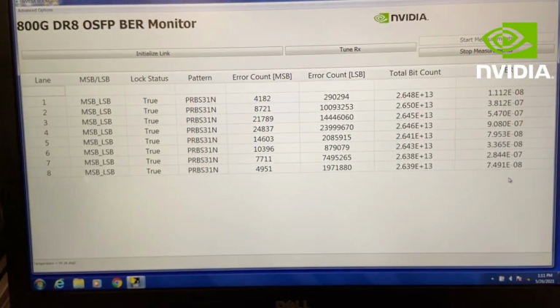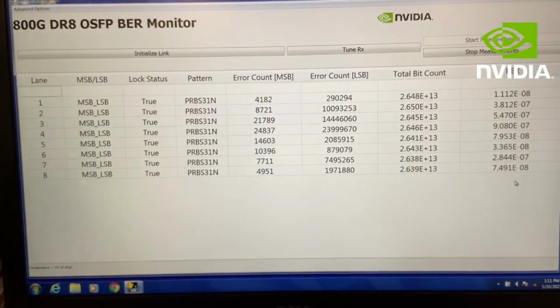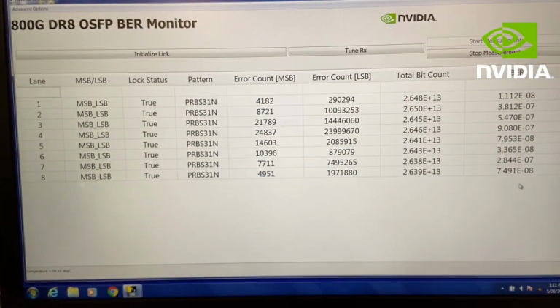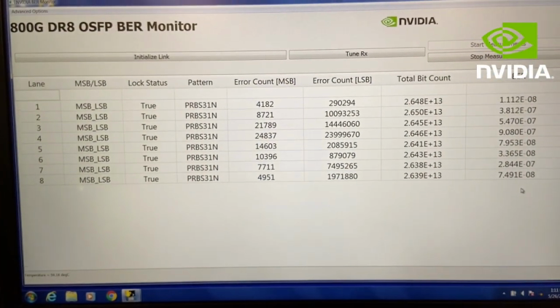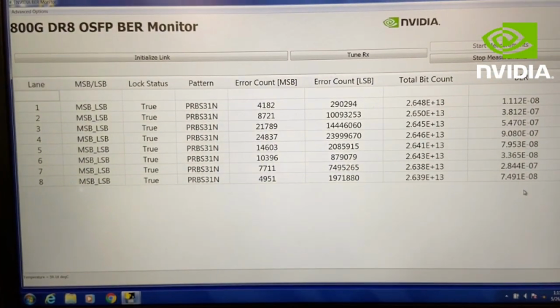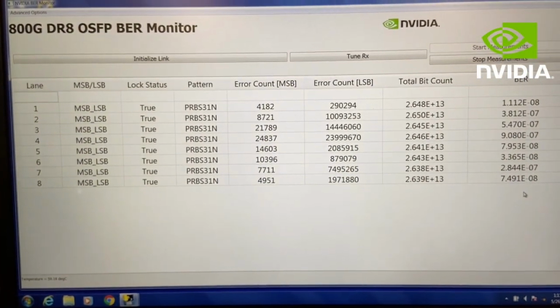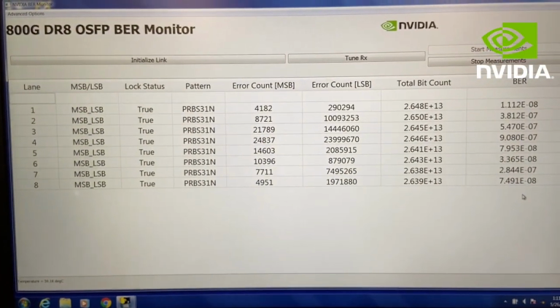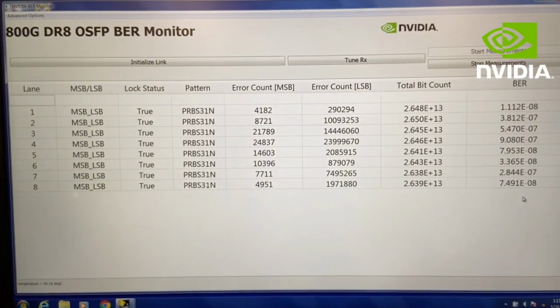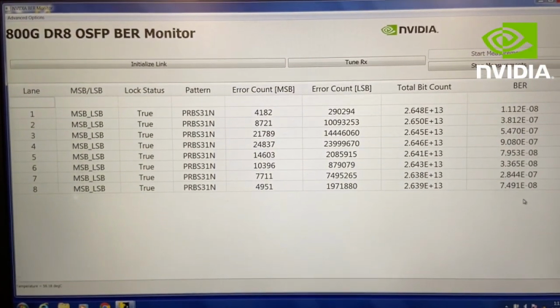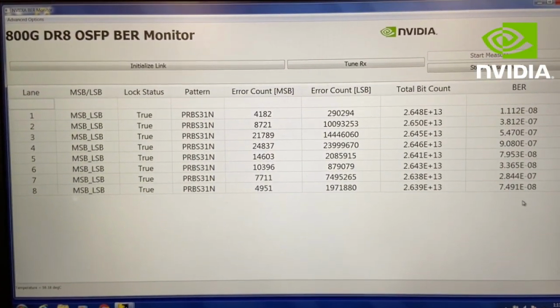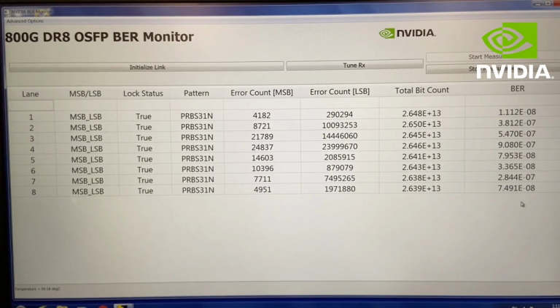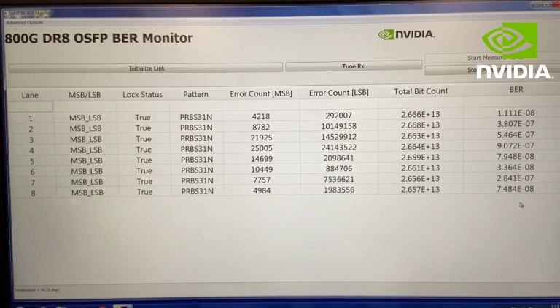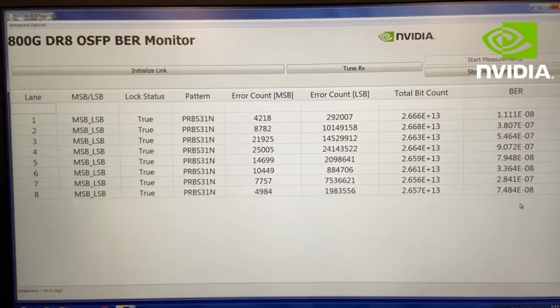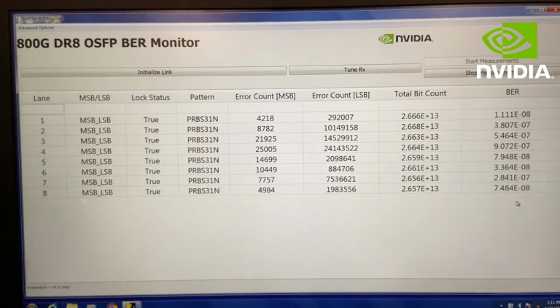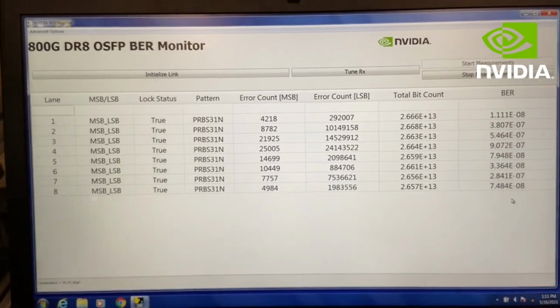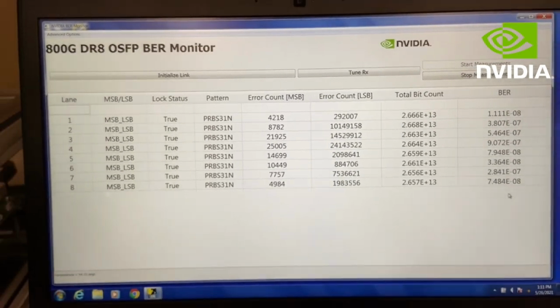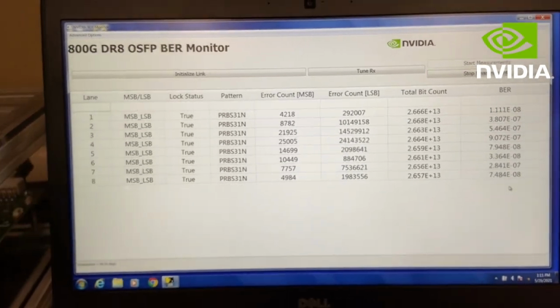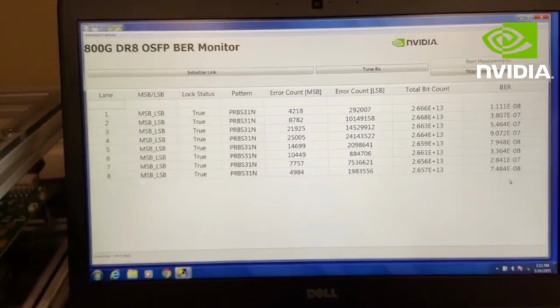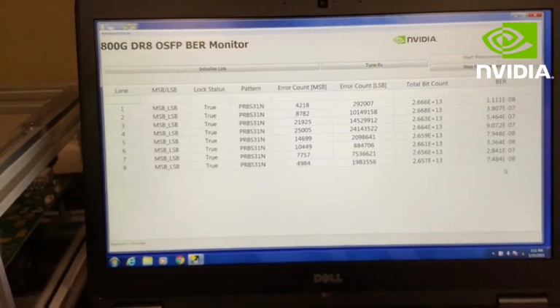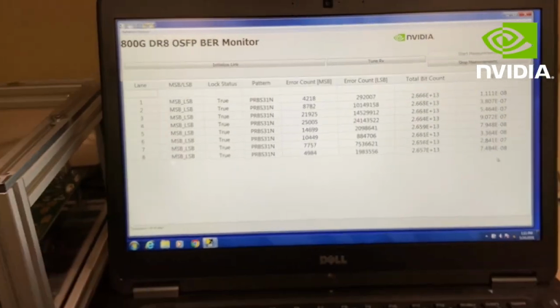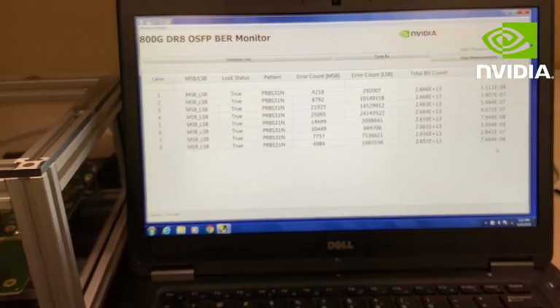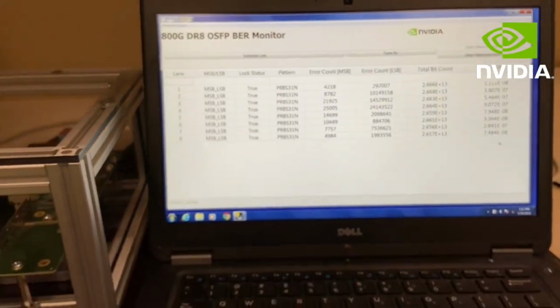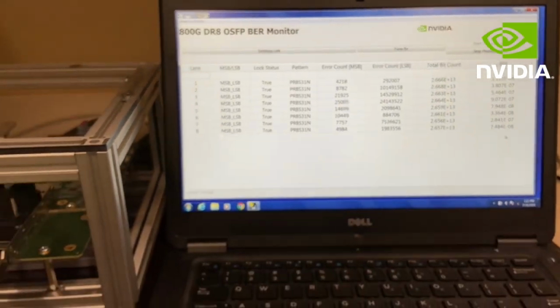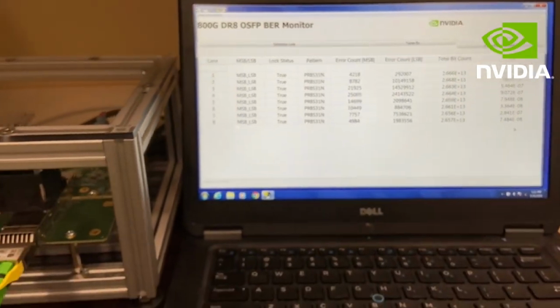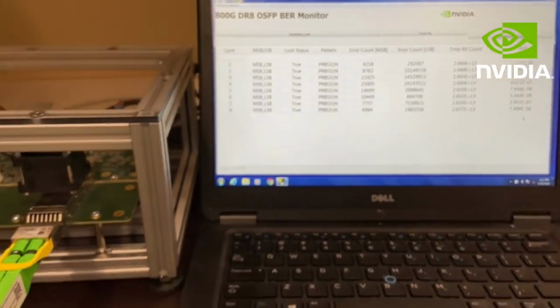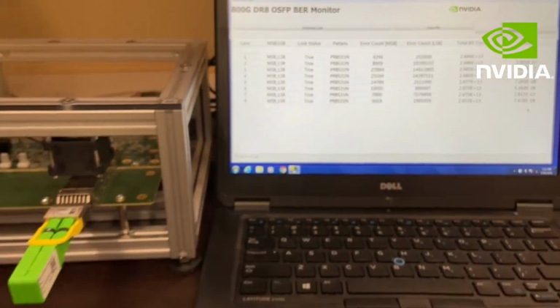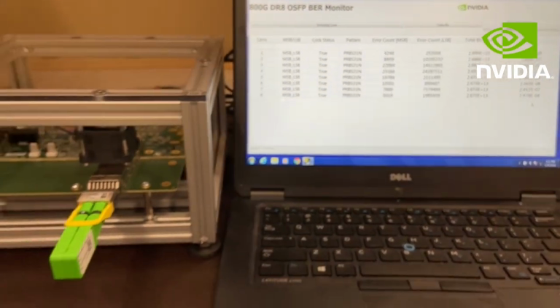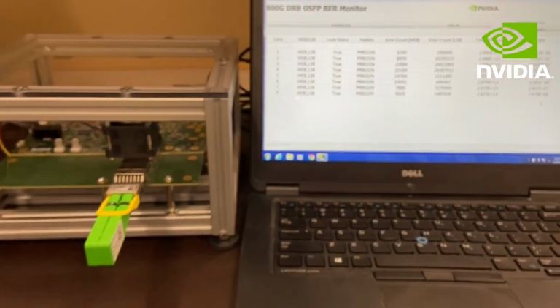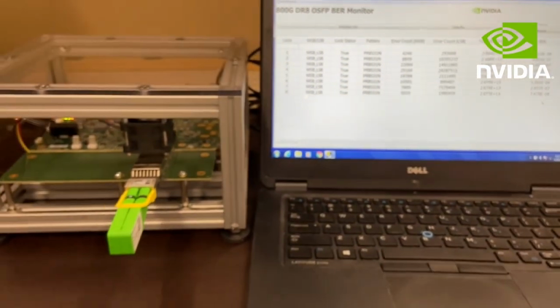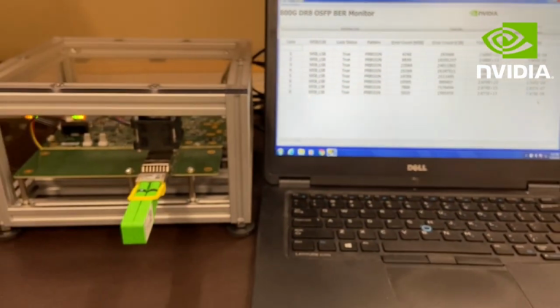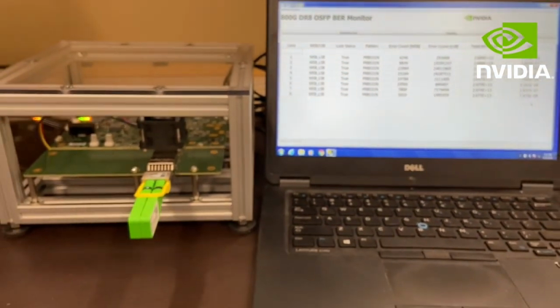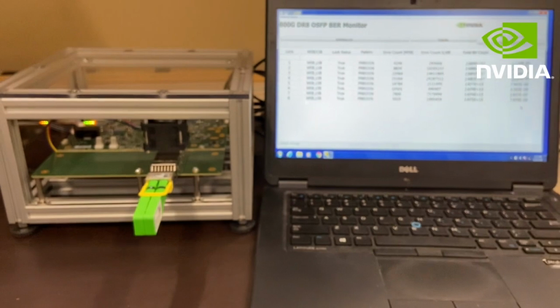The module is an alpha prototype but is already running with pre-FEC bit error rates in the range of 10⁻⁷ to 10⁻⁹ for each lane.